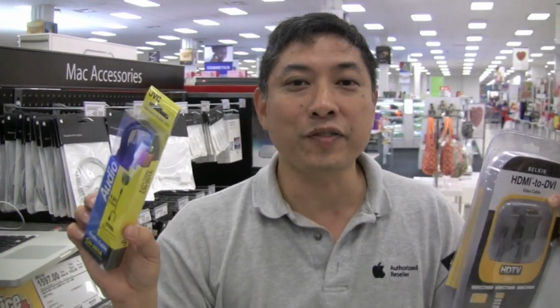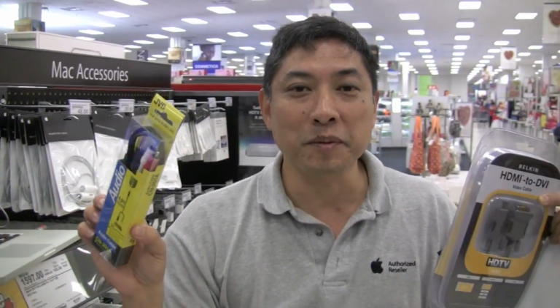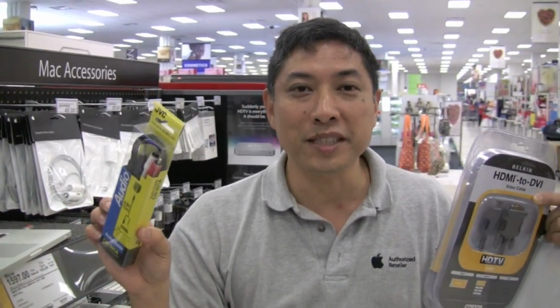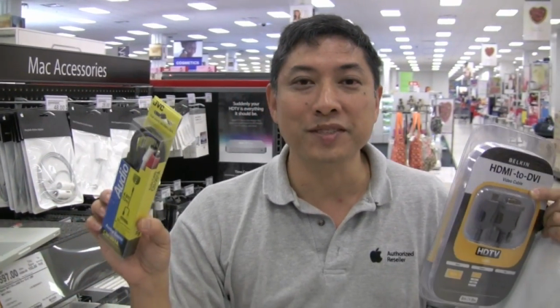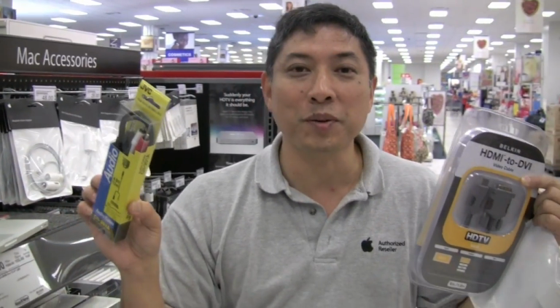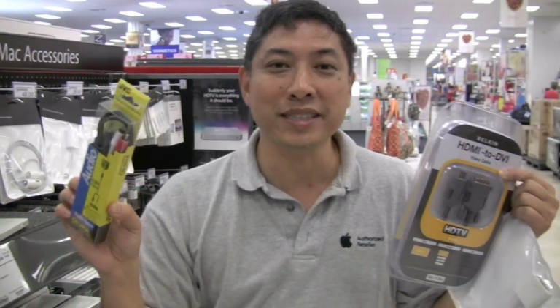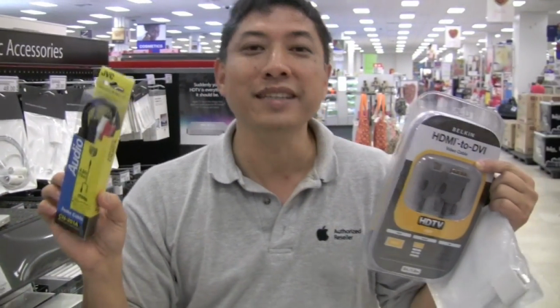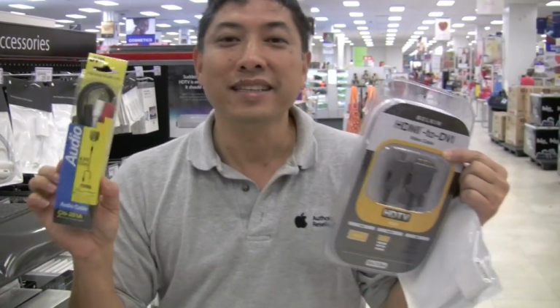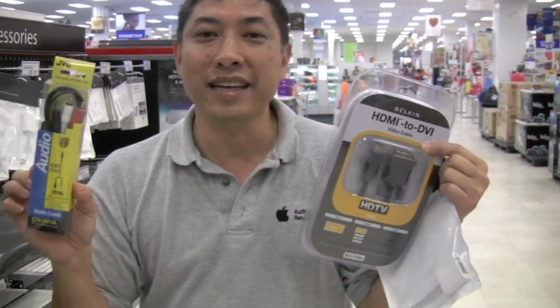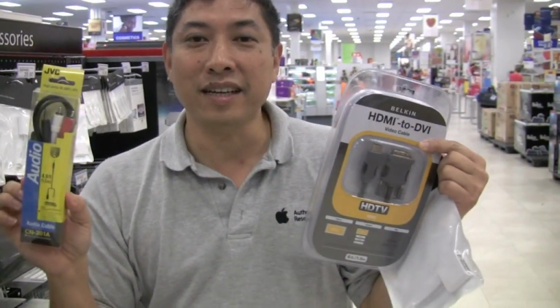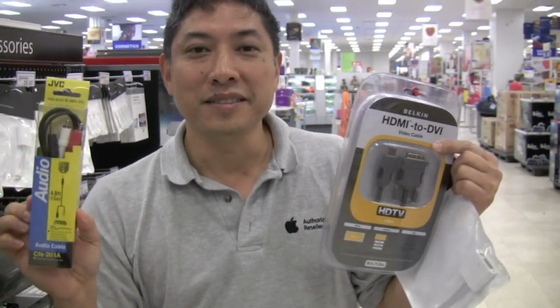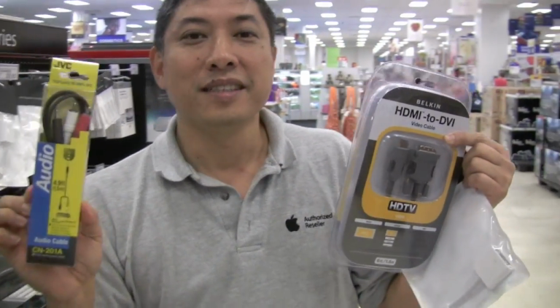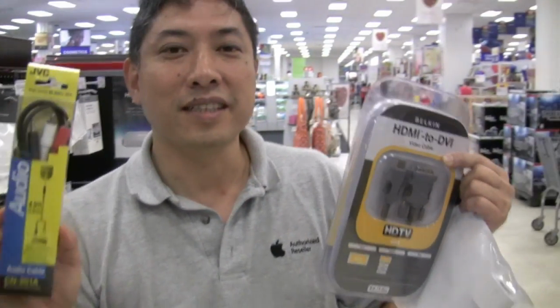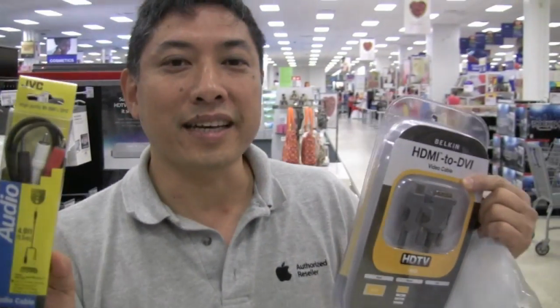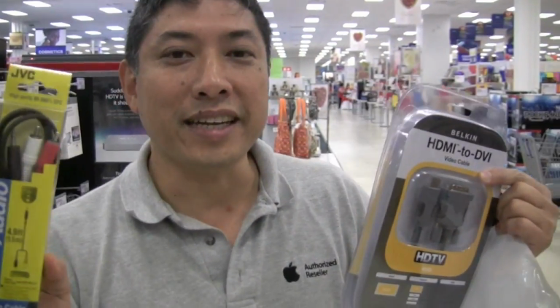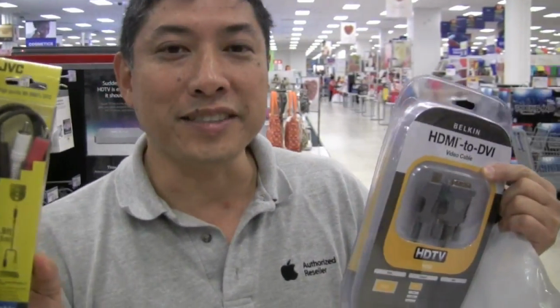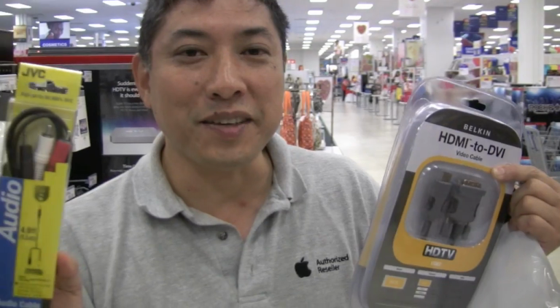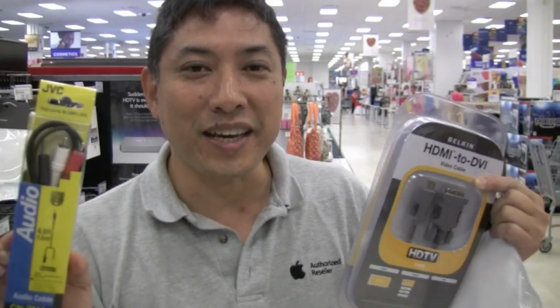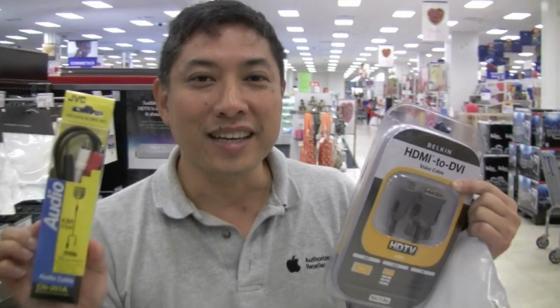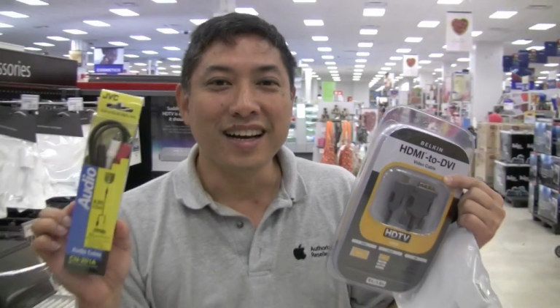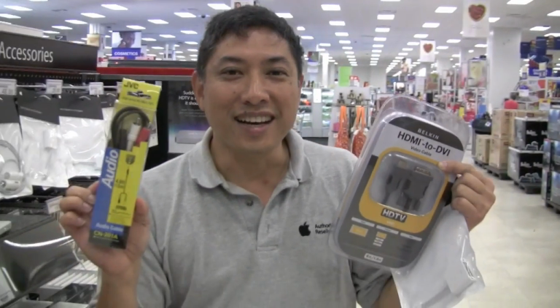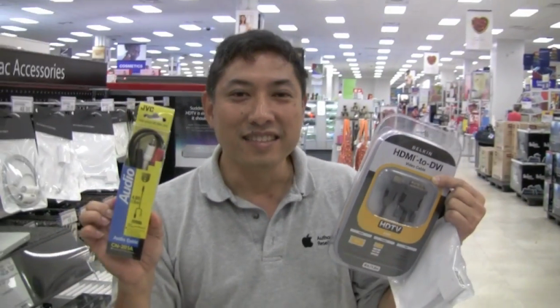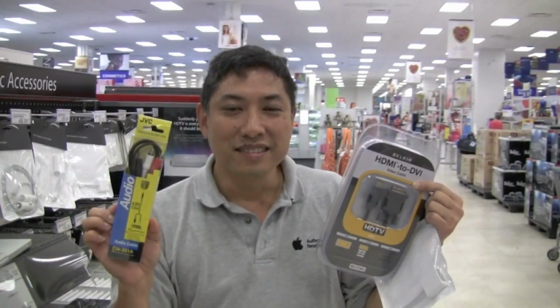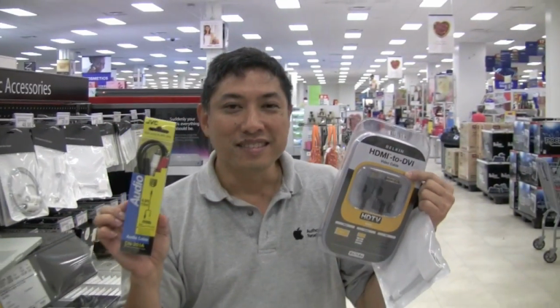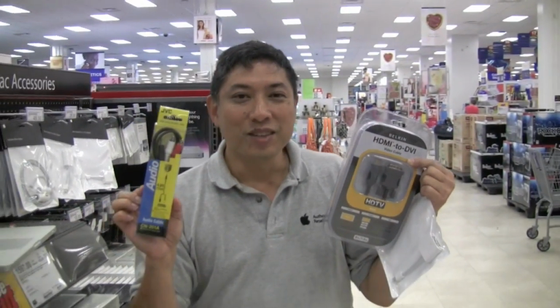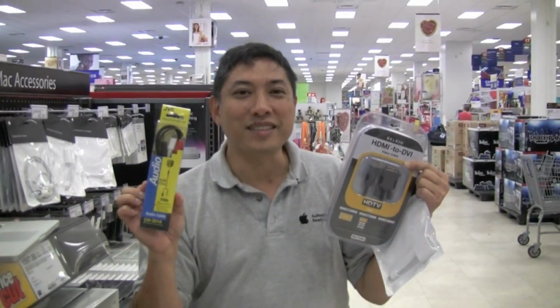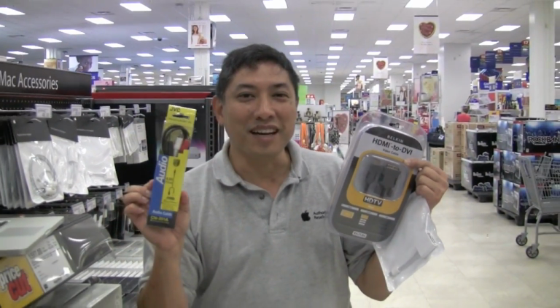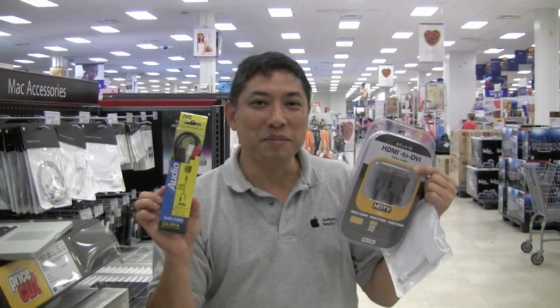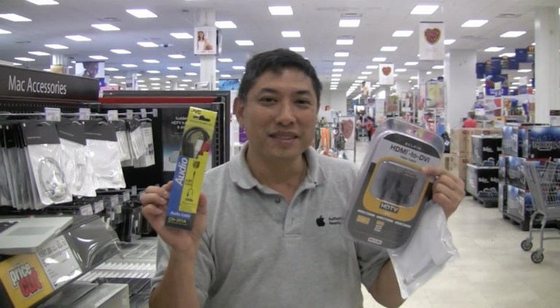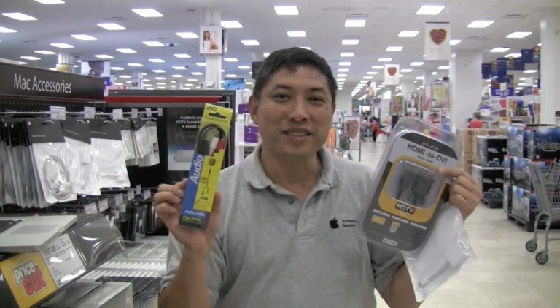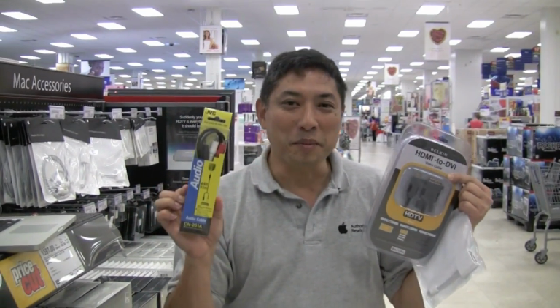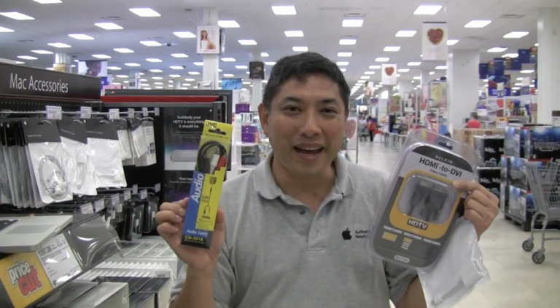Thank you very much for watching and good luck in getting your TV hooked up to your Mac.